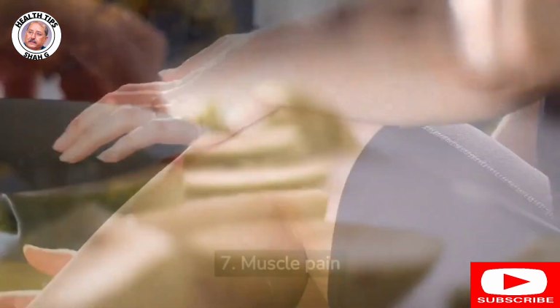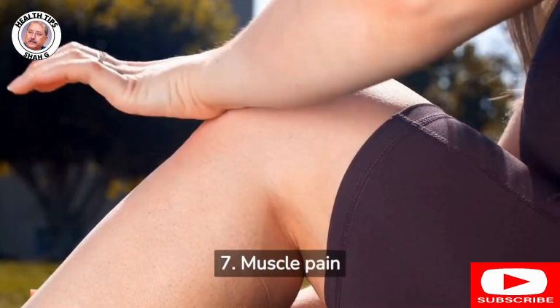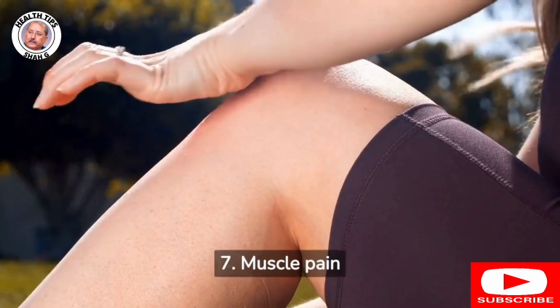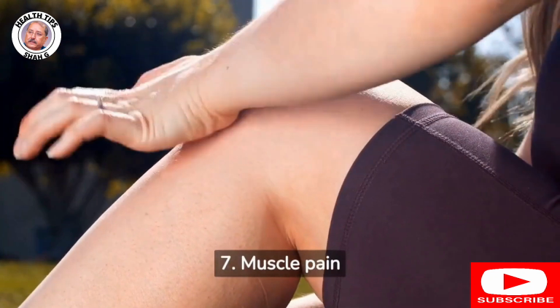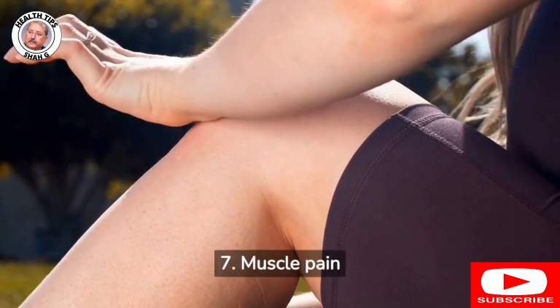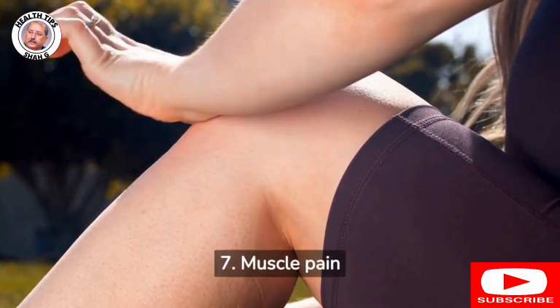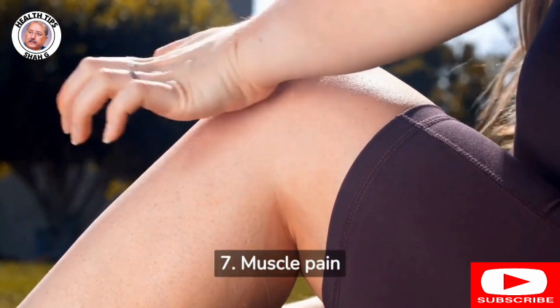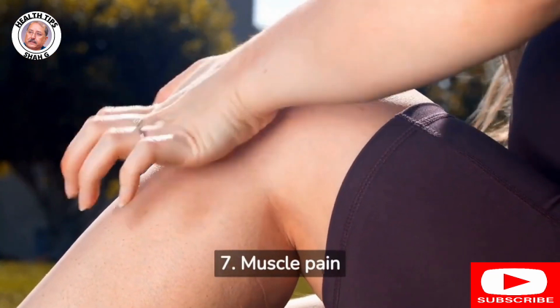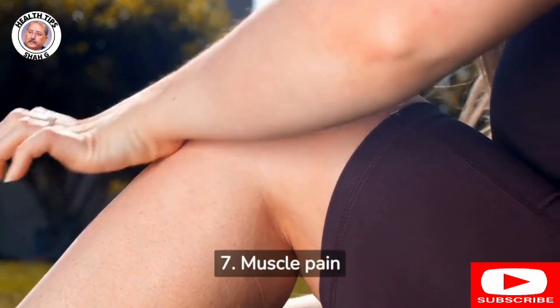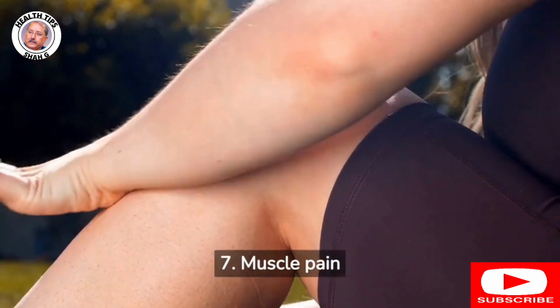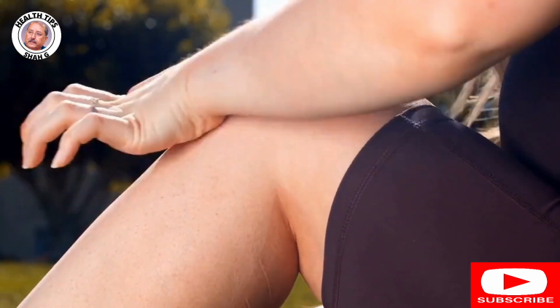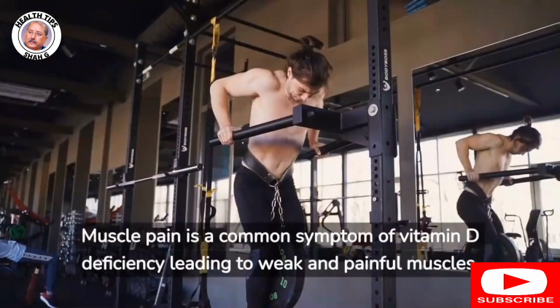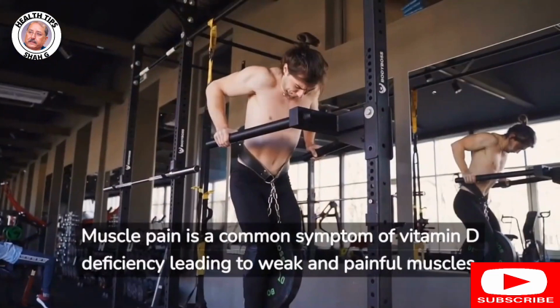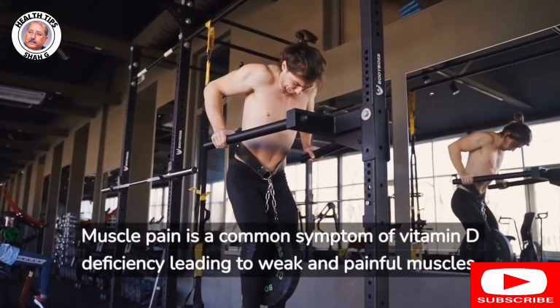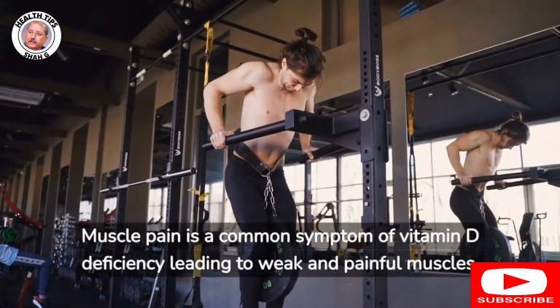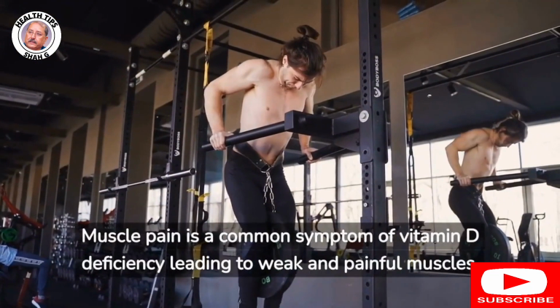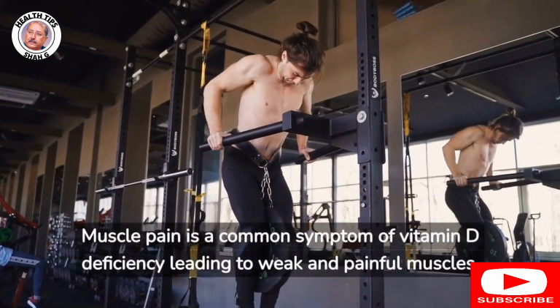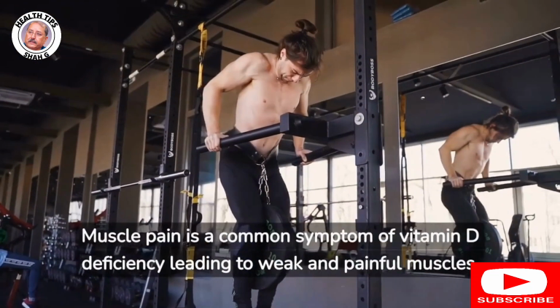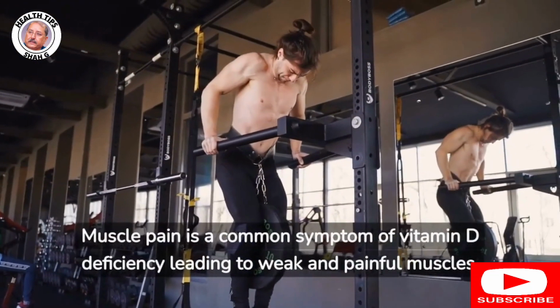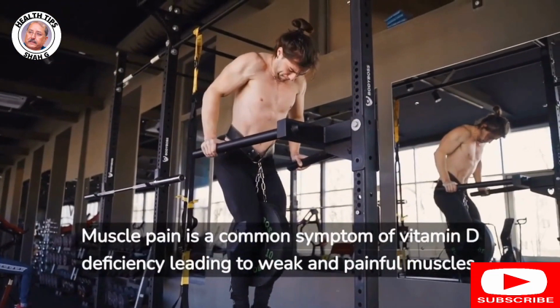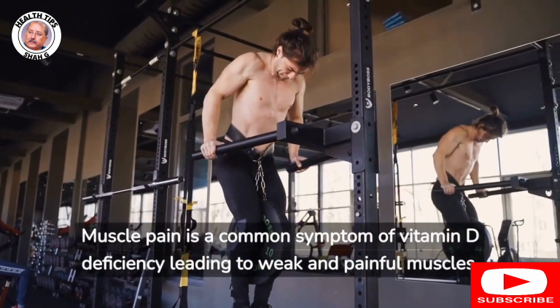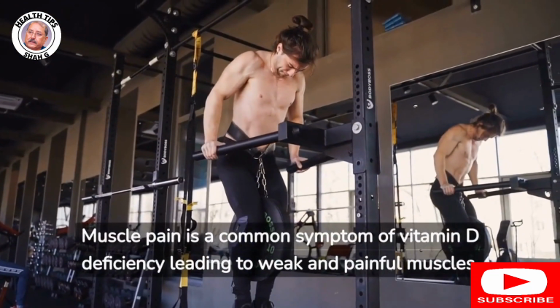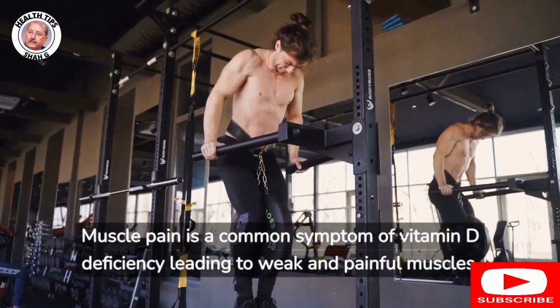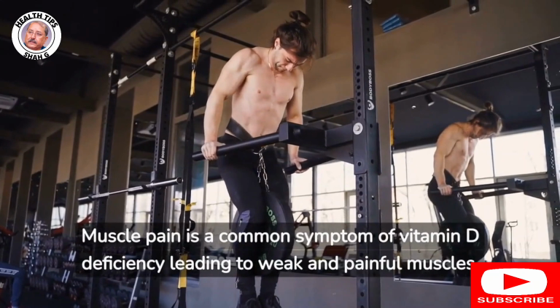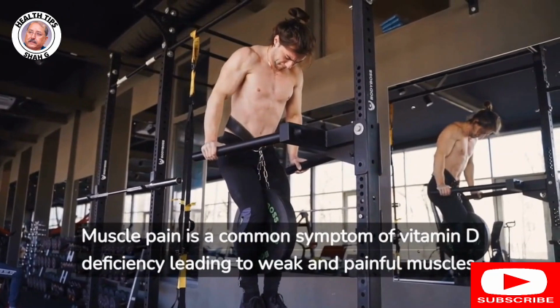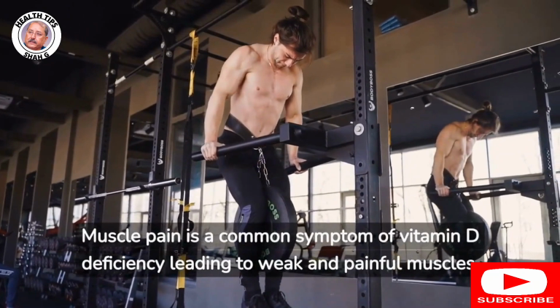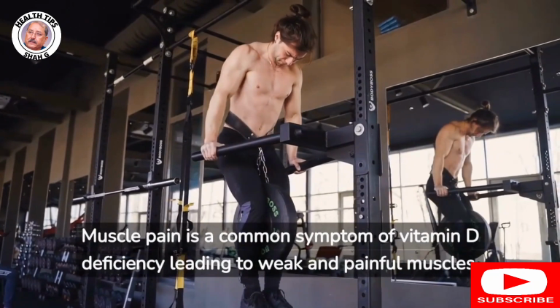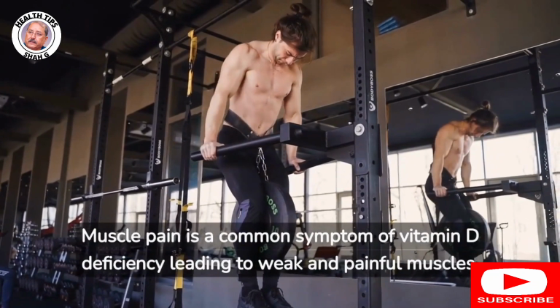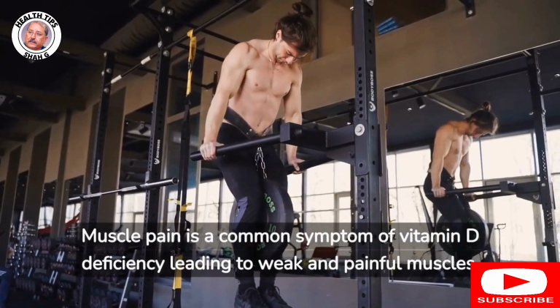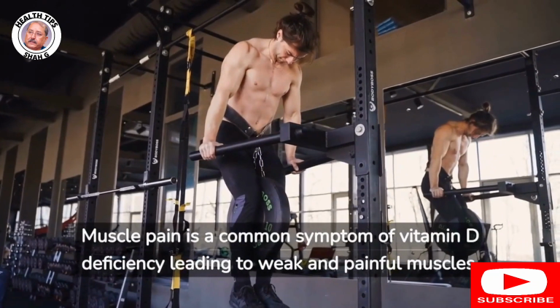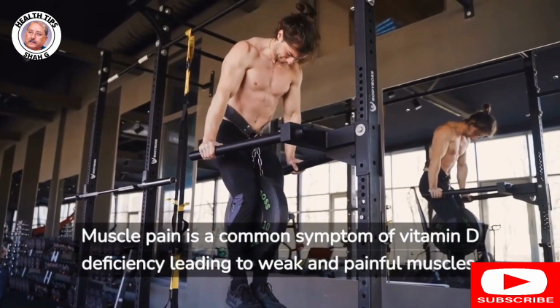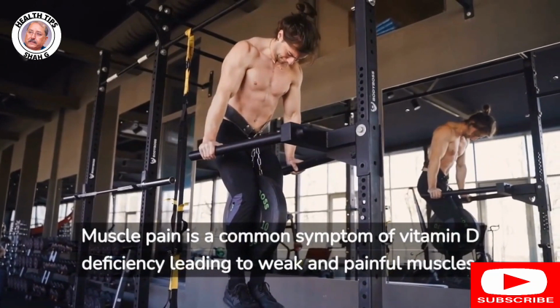7. Muscle pain: Muscle pain is a common symptom of vitamin D deficiency, leading to weak and painful muscles.